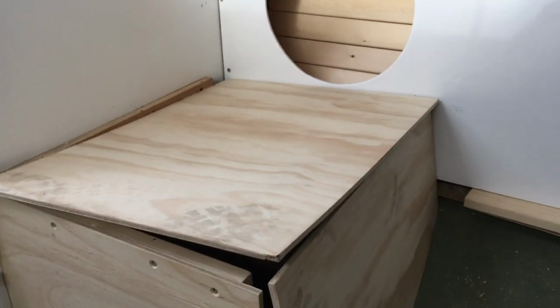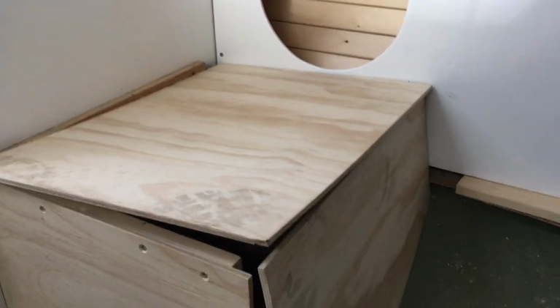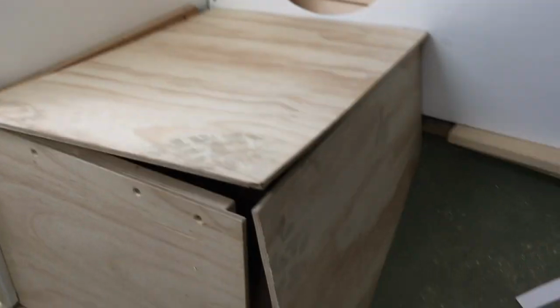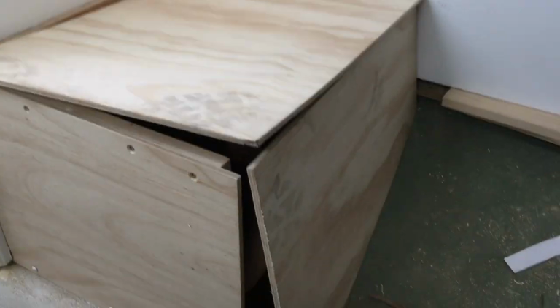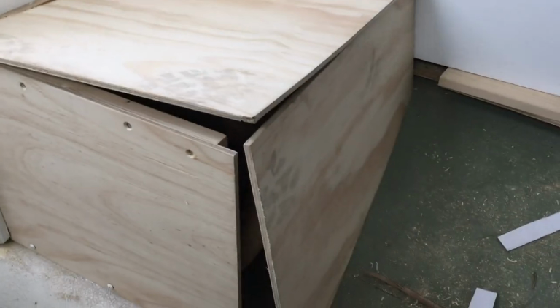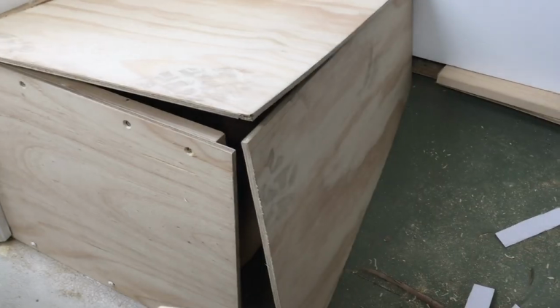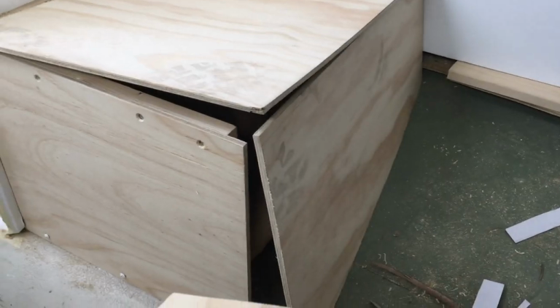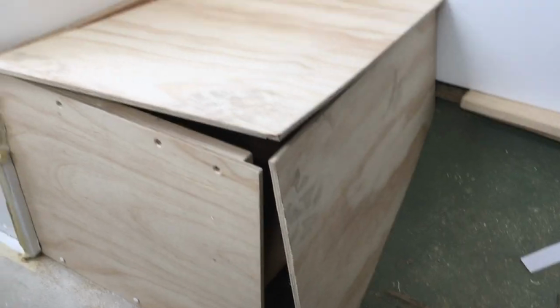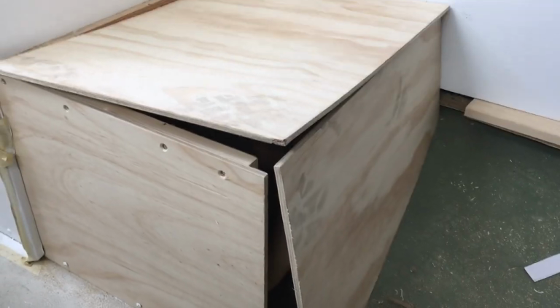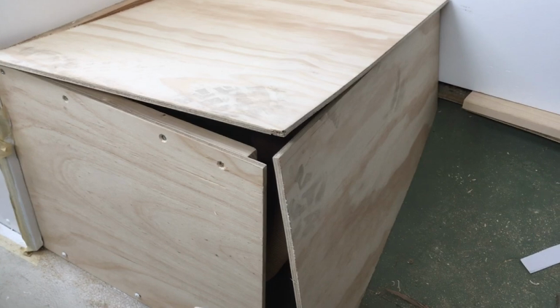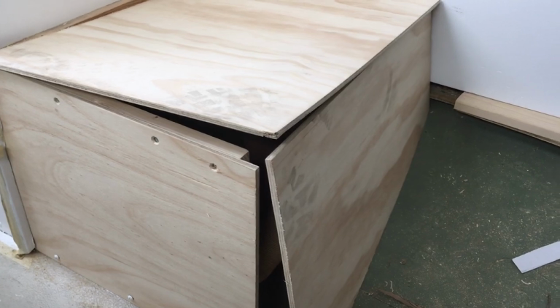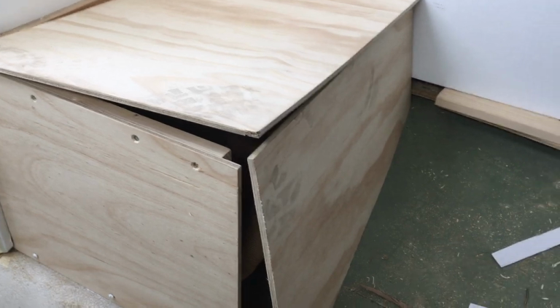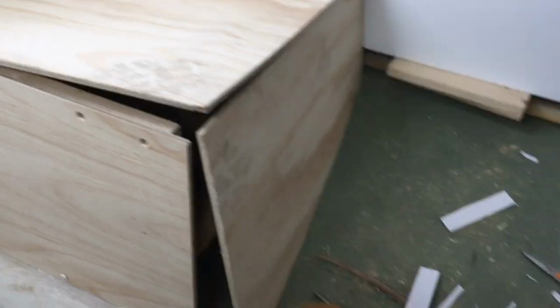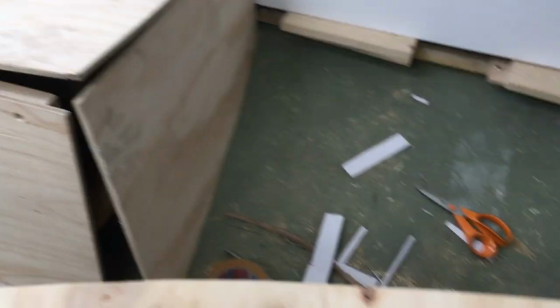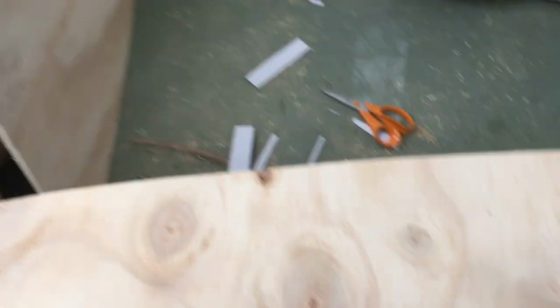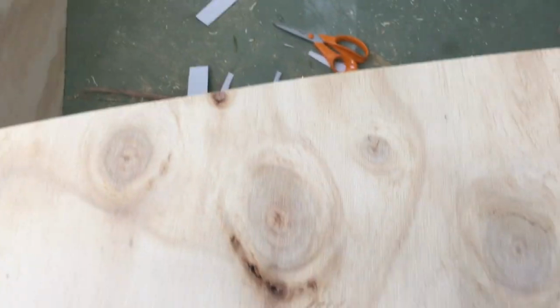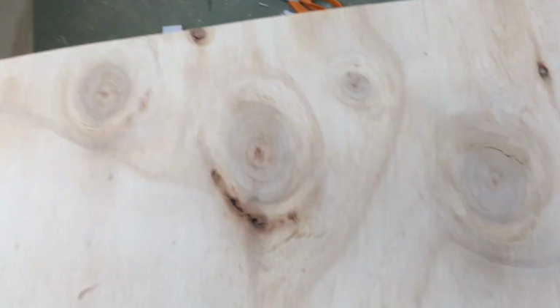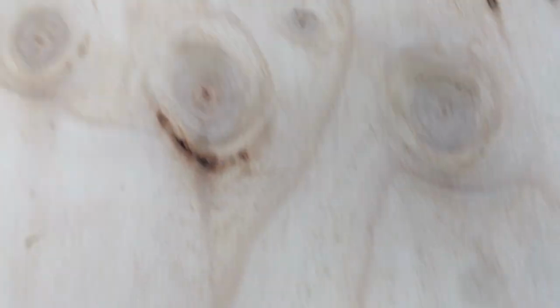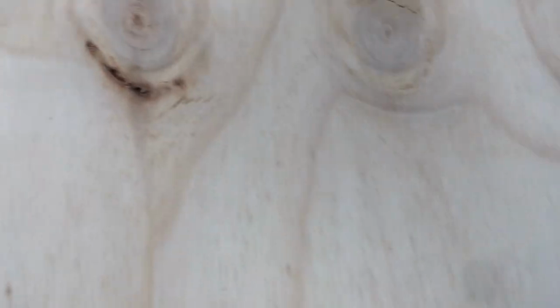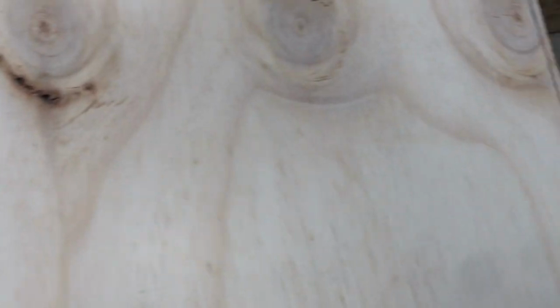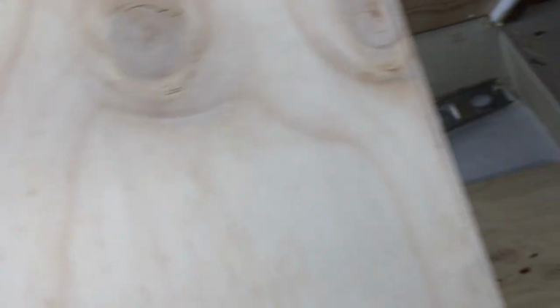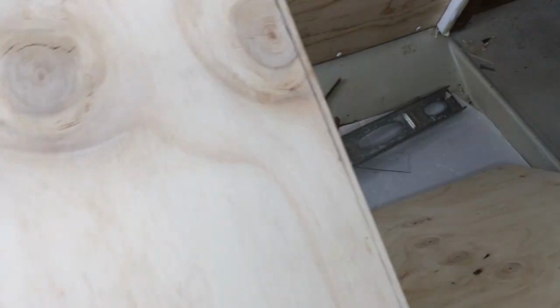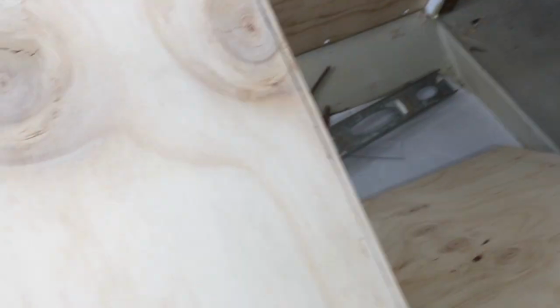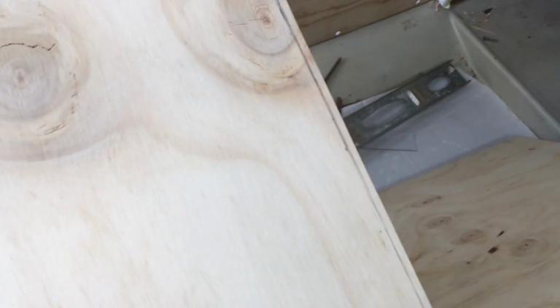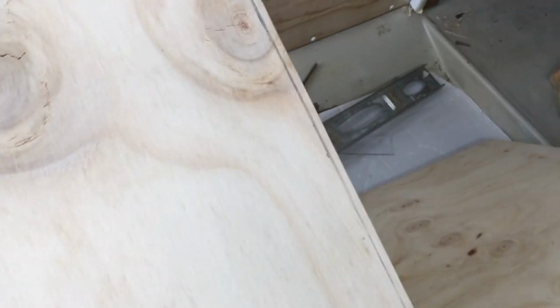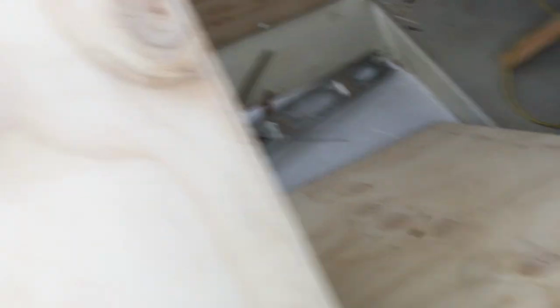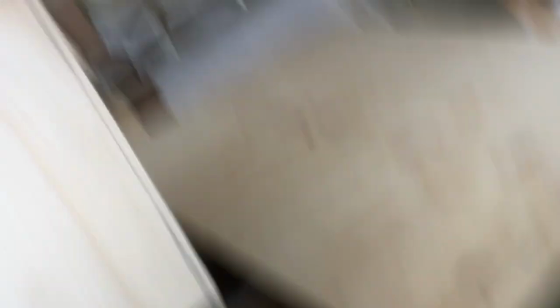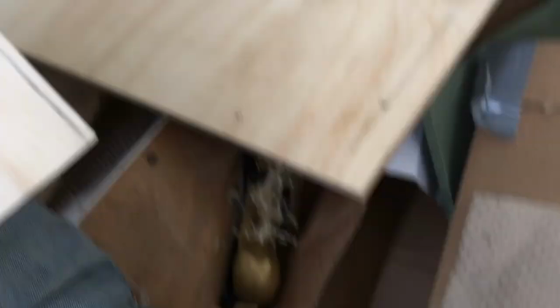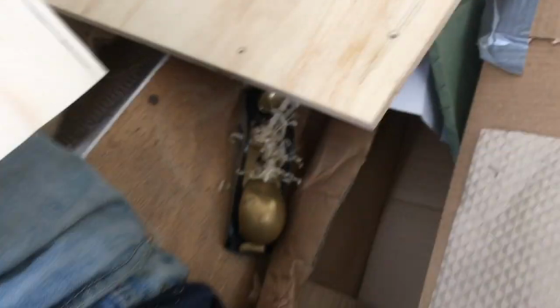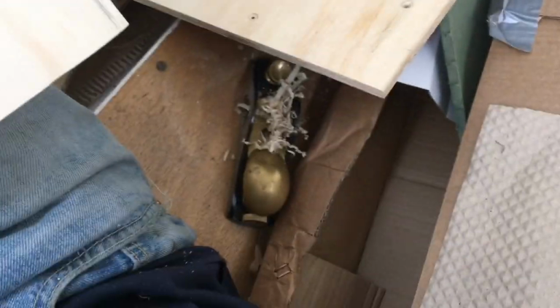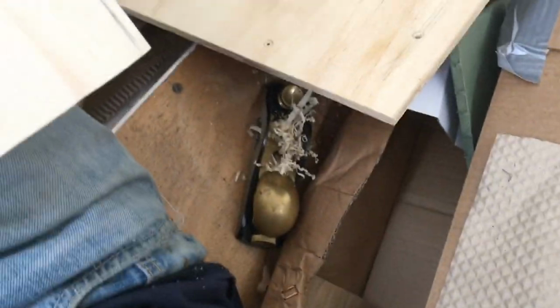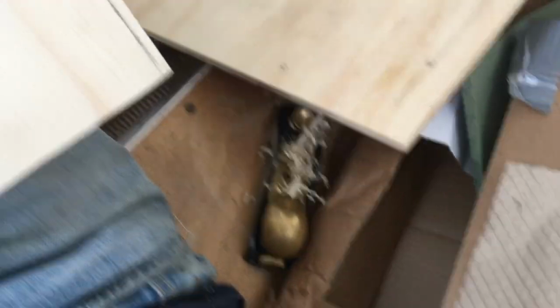It's starting to look like something. I just have to do a bit of planing, but it's getting there.